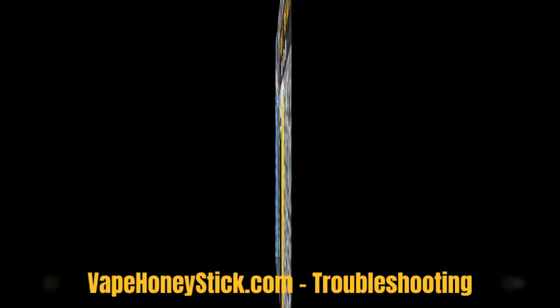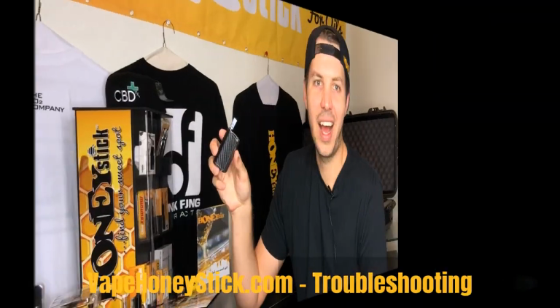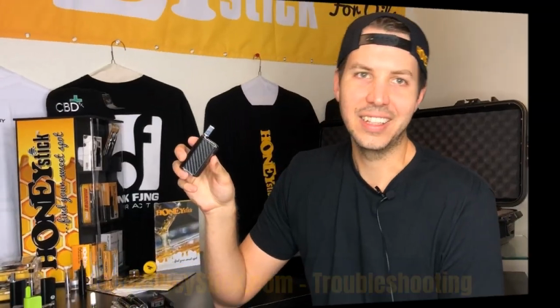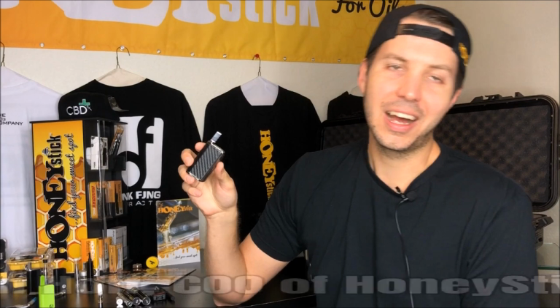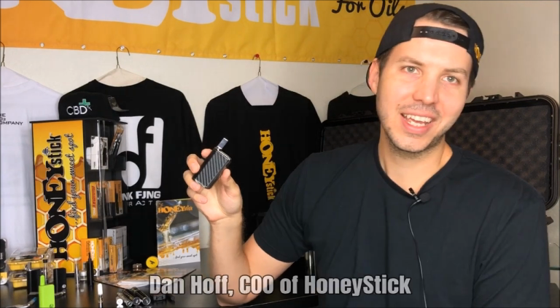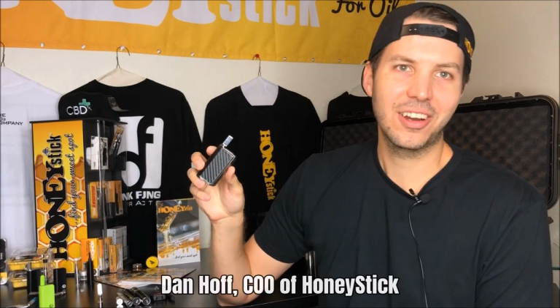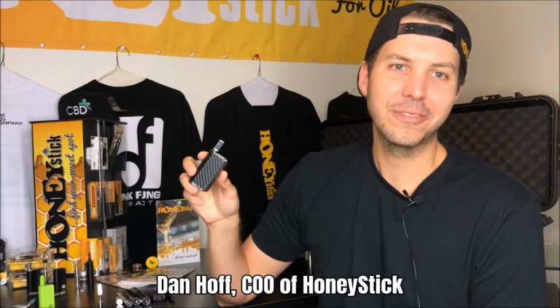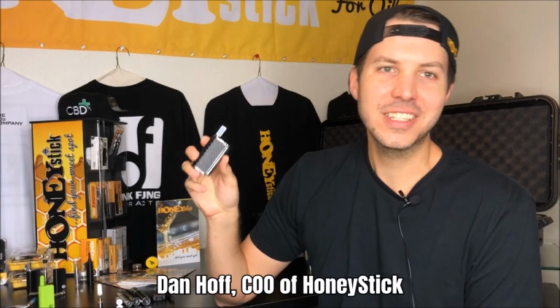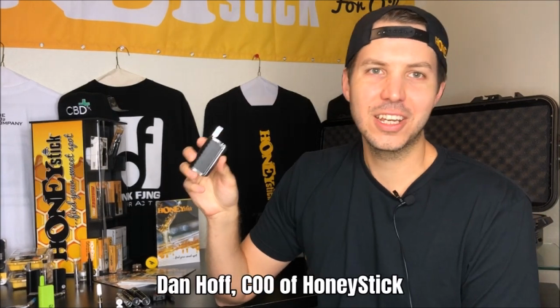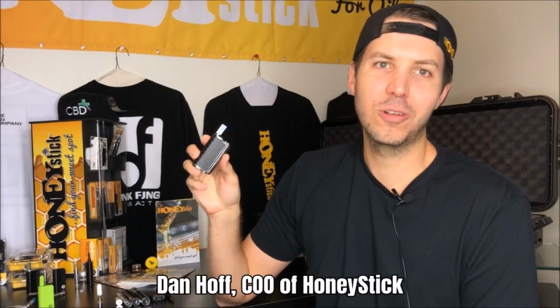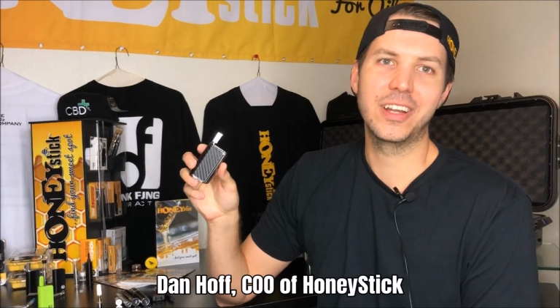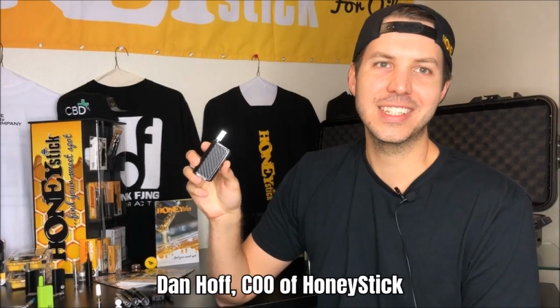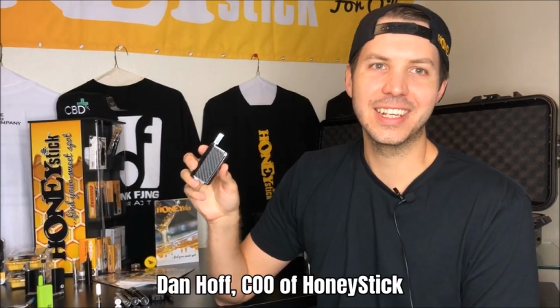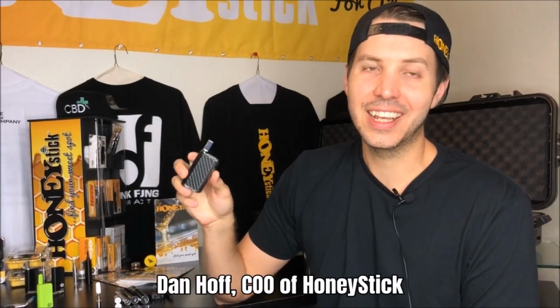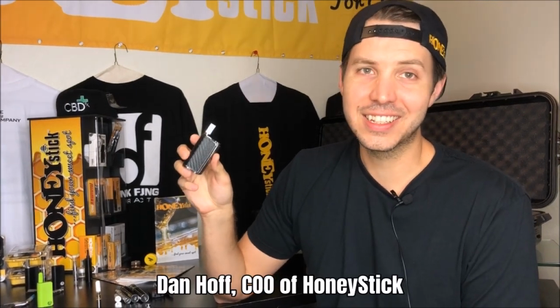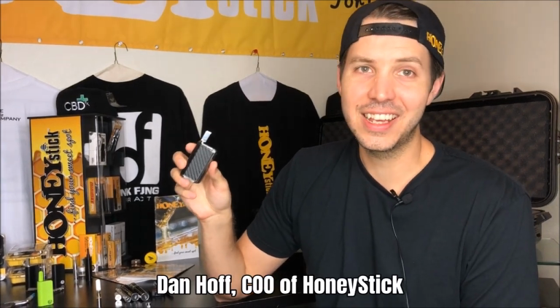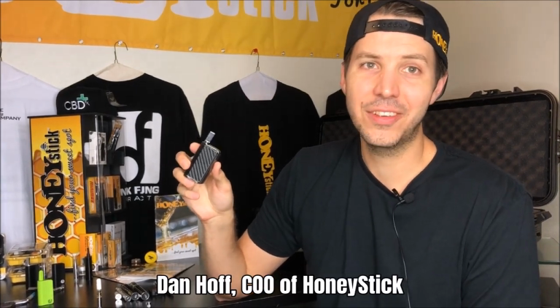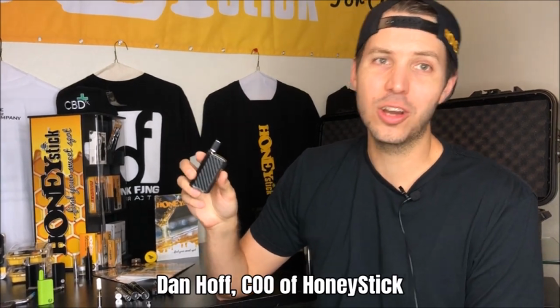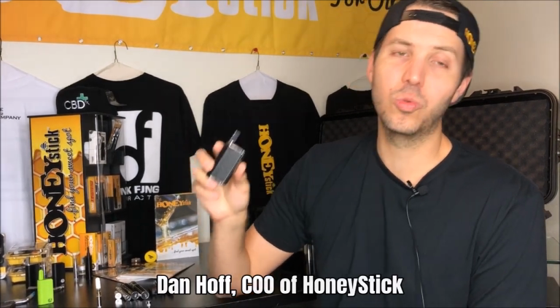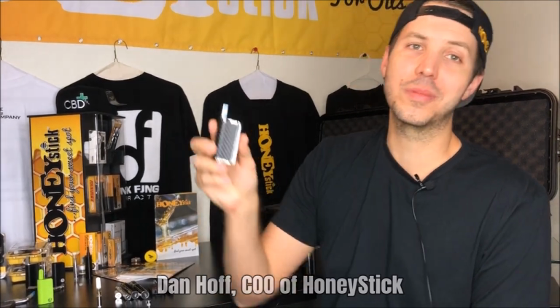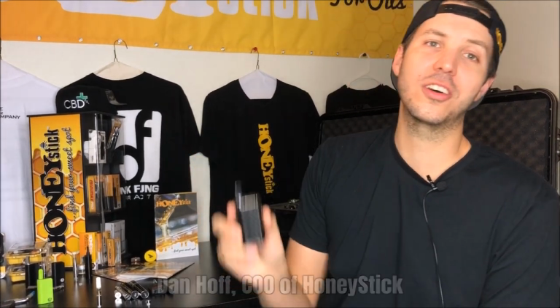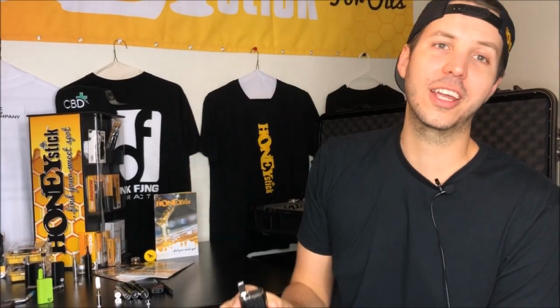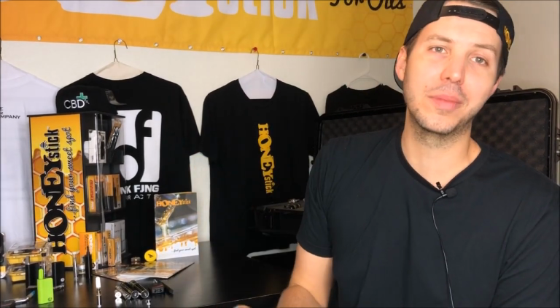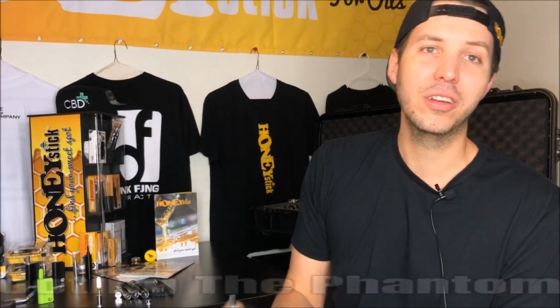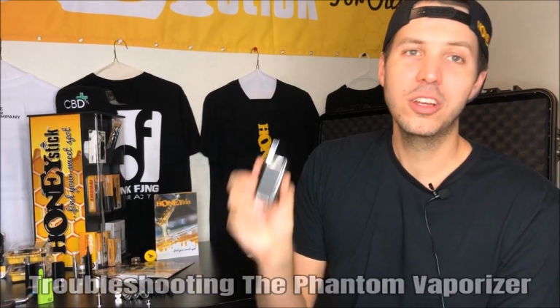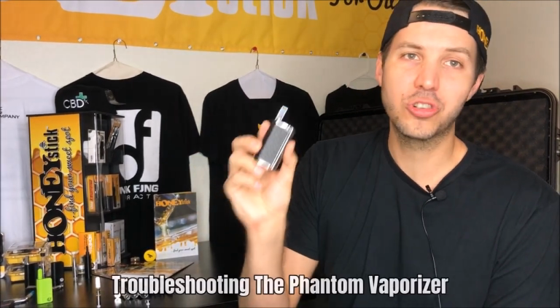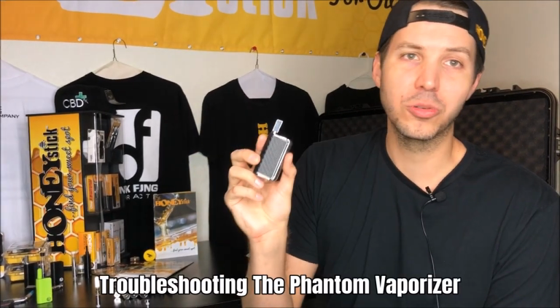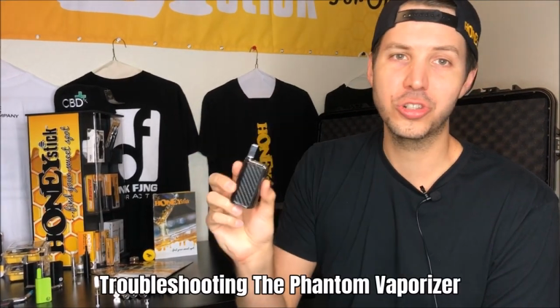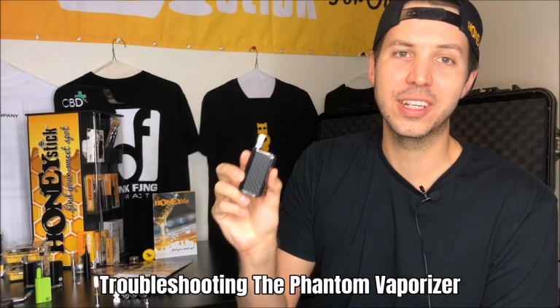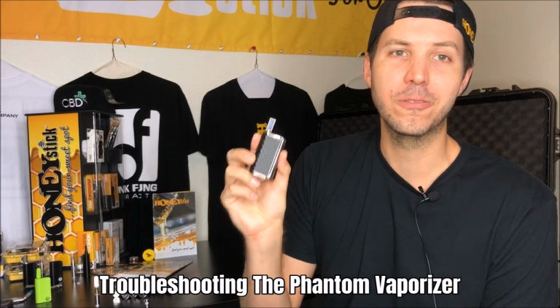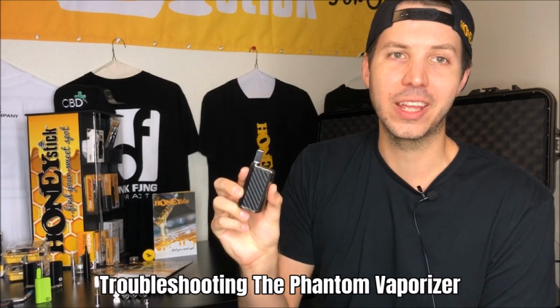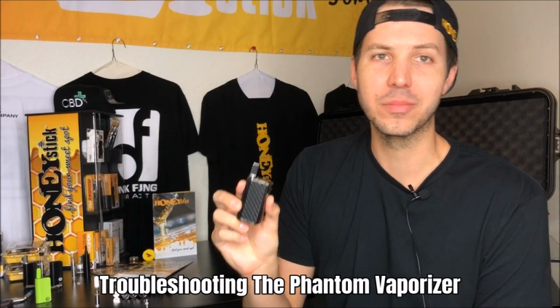Hi, I'm Dan Hoff, CEO of HoneyStick, and in today's video we're going to be talking about troubleshooting your Phantom.